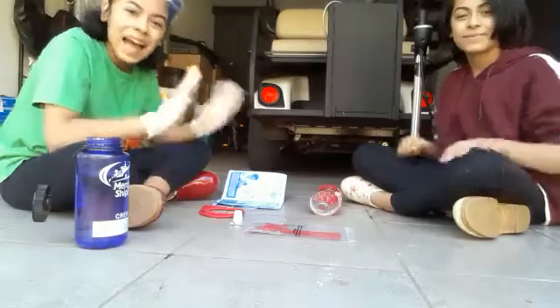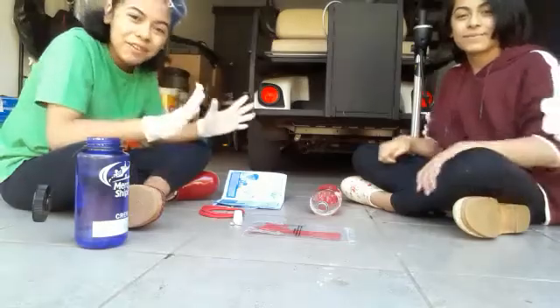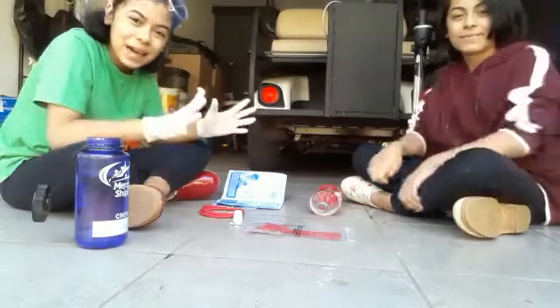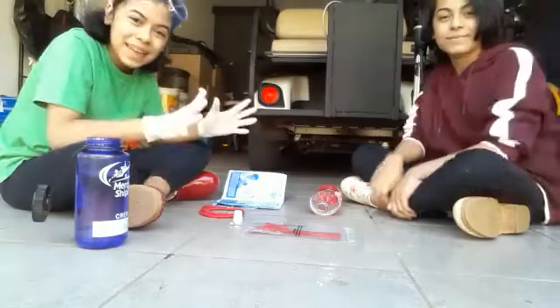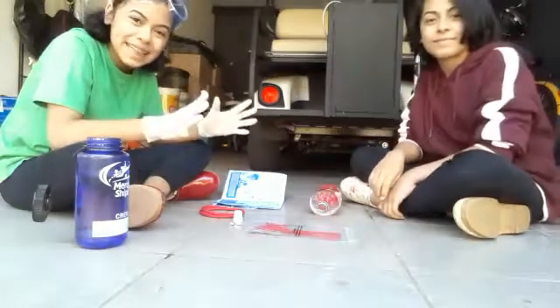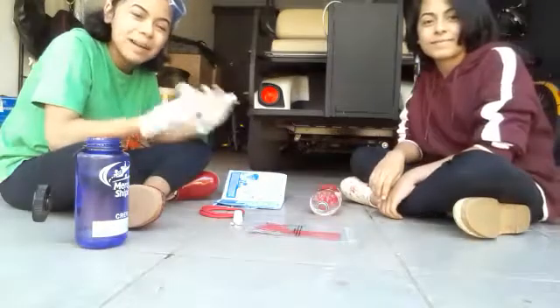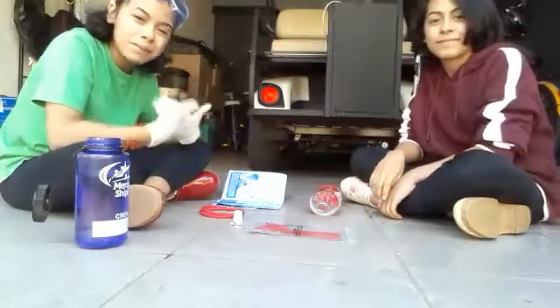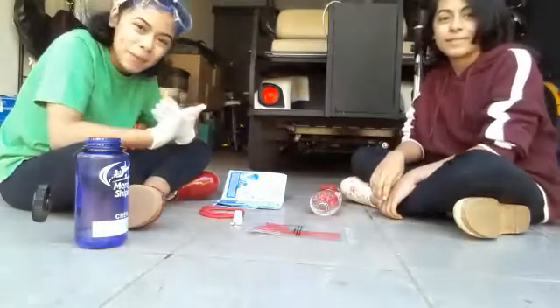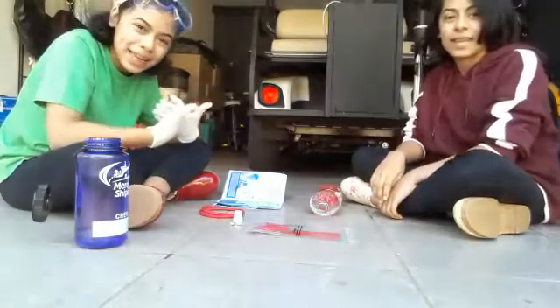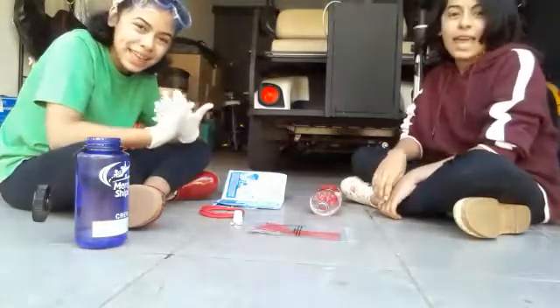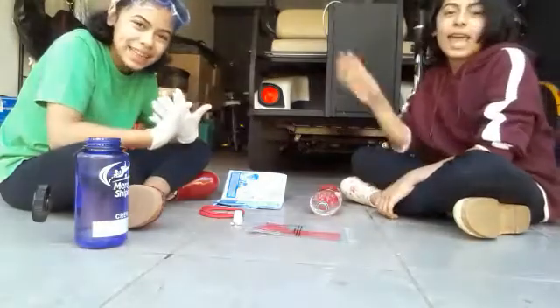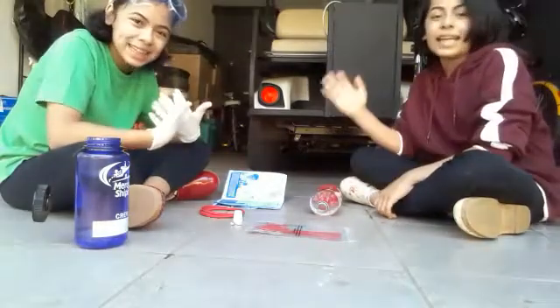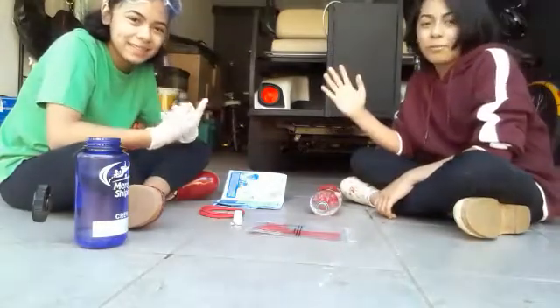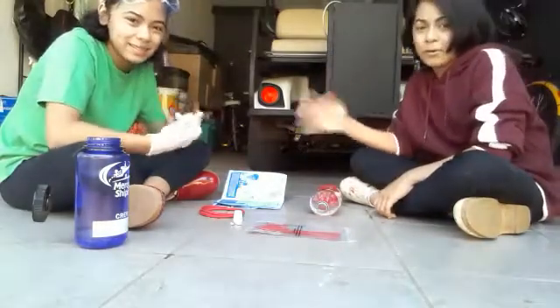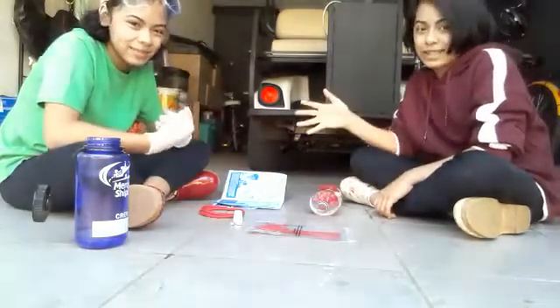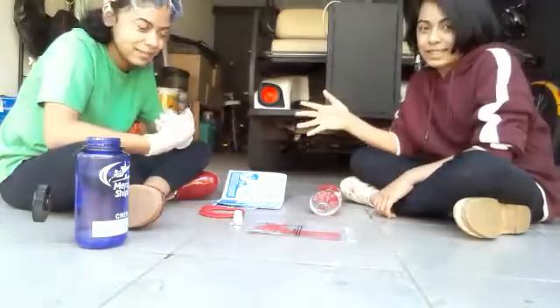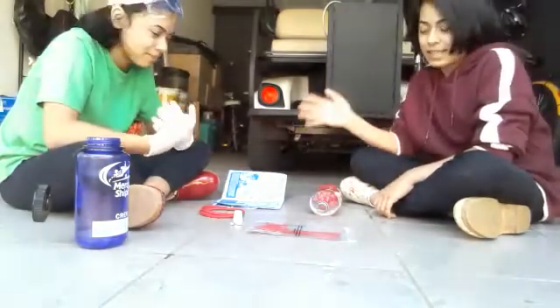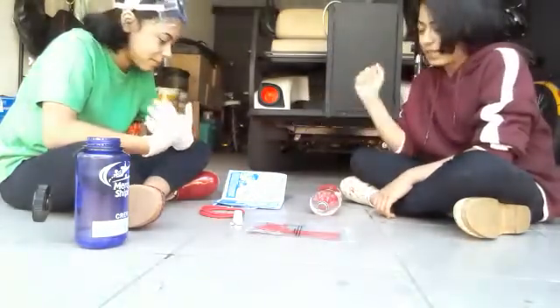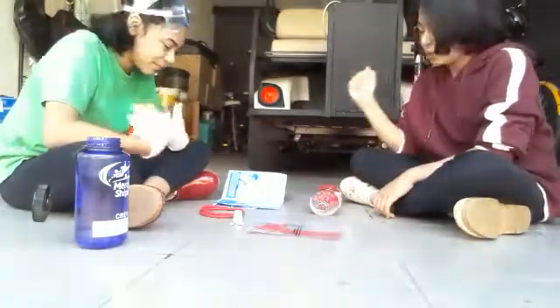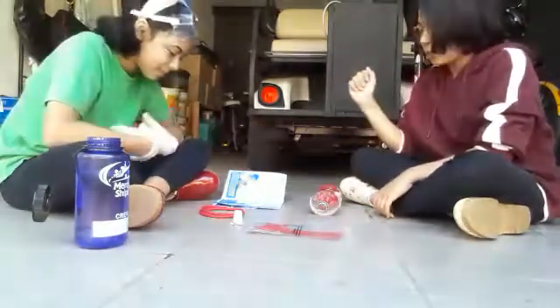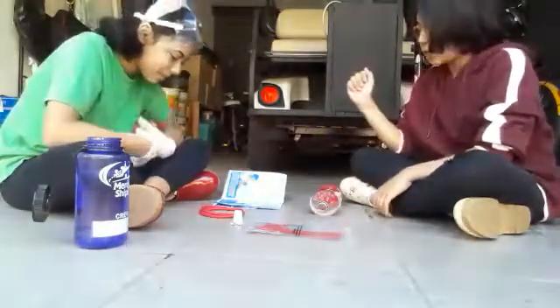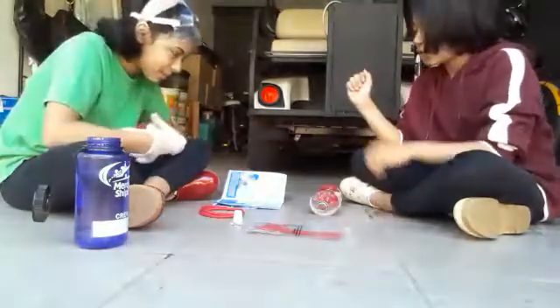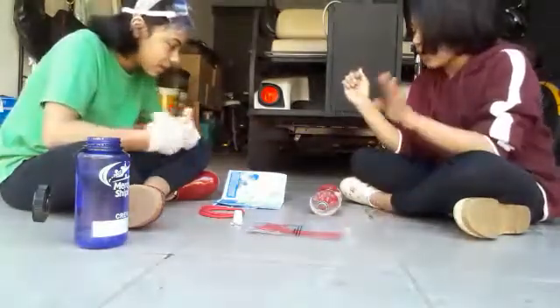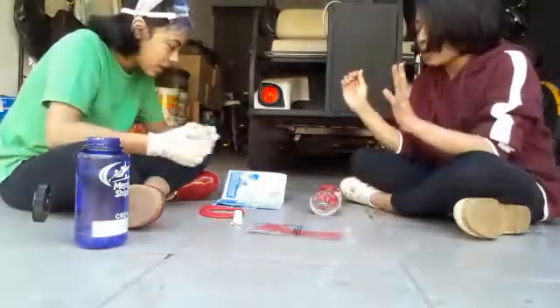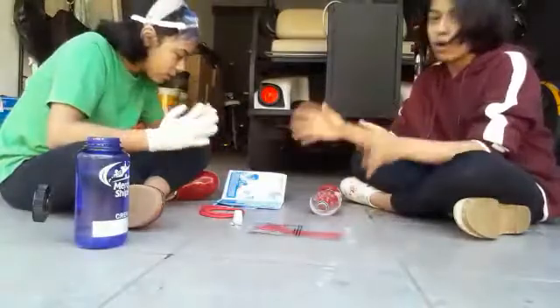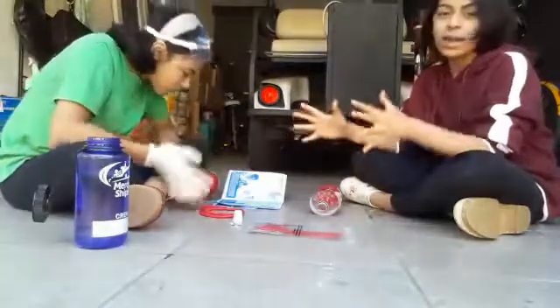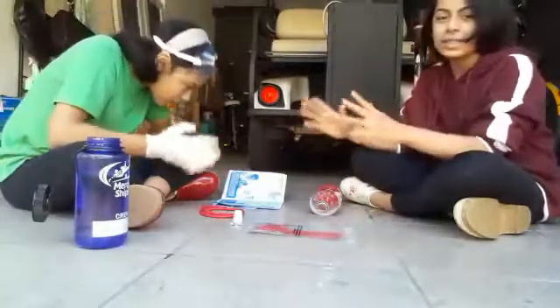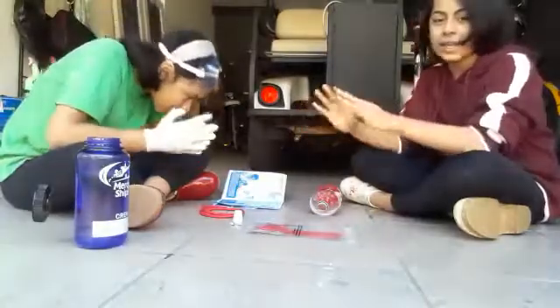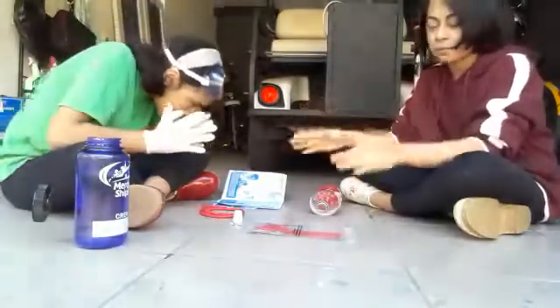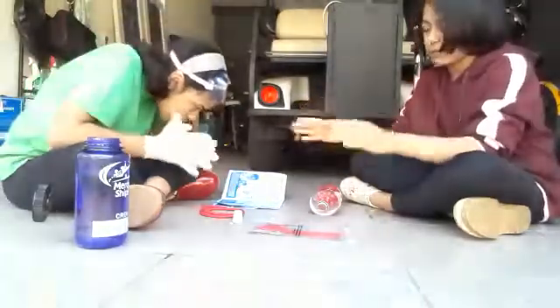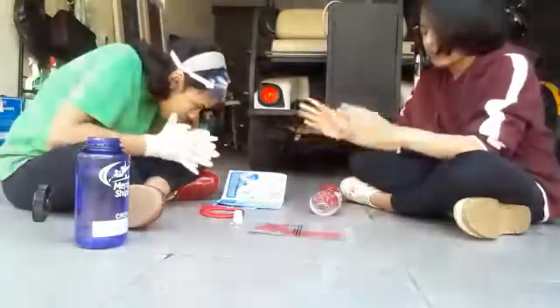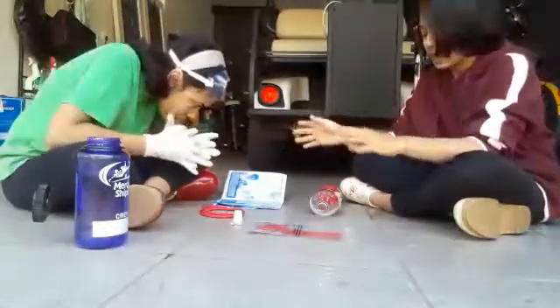Hi everybody, my name is Rebecca and I'm Grace and we're going to do a rocket experiment today.